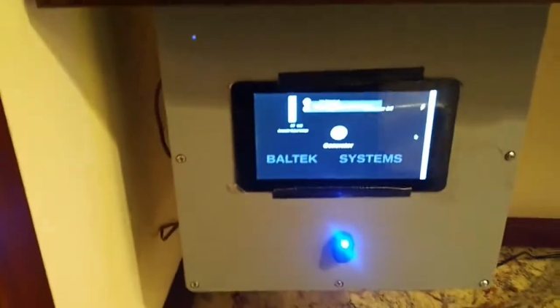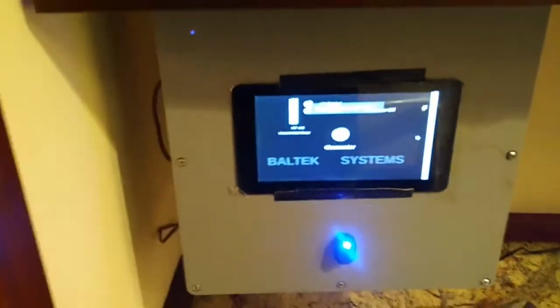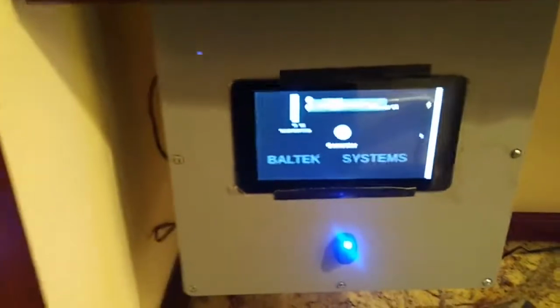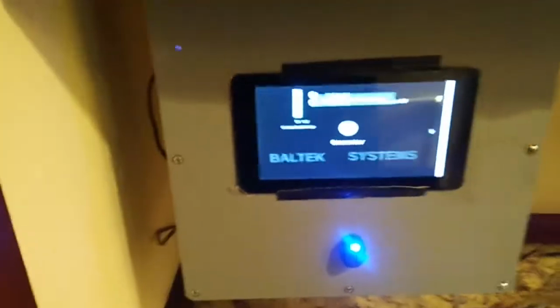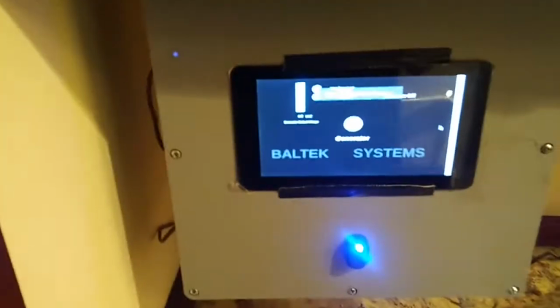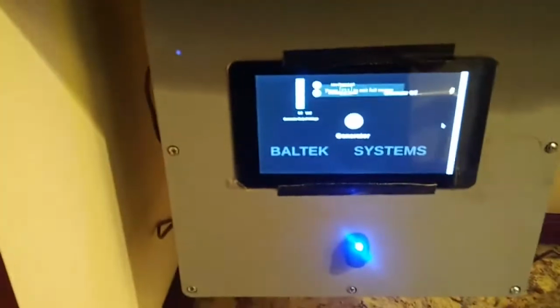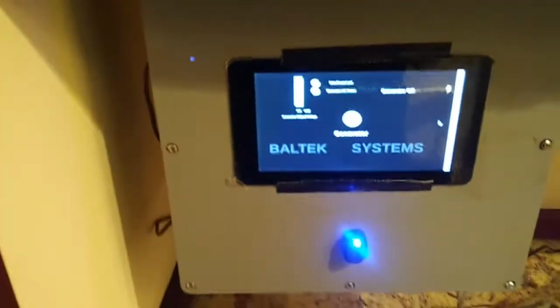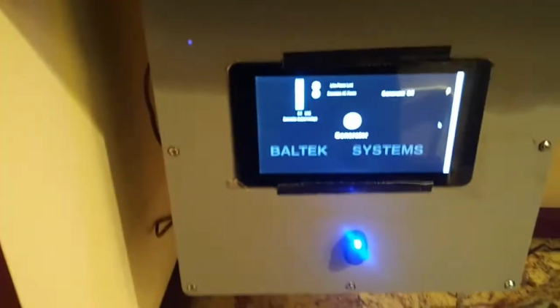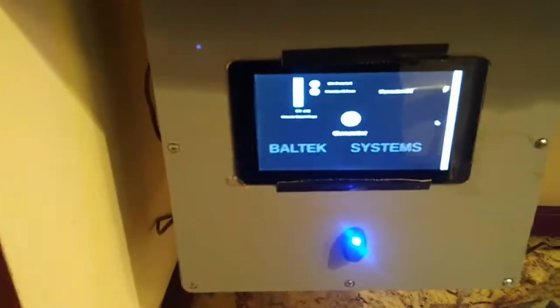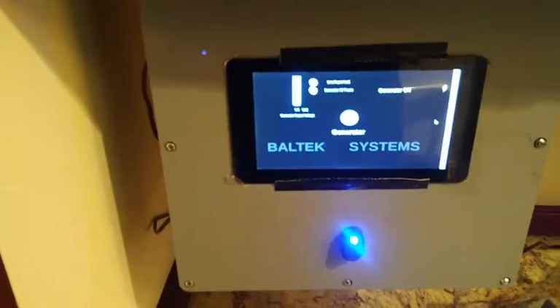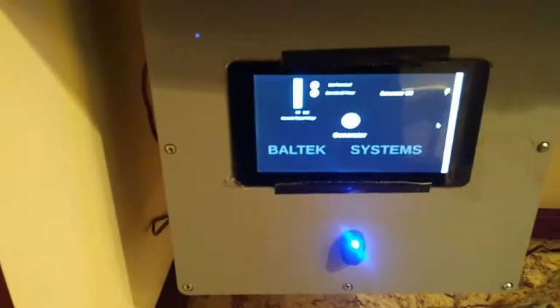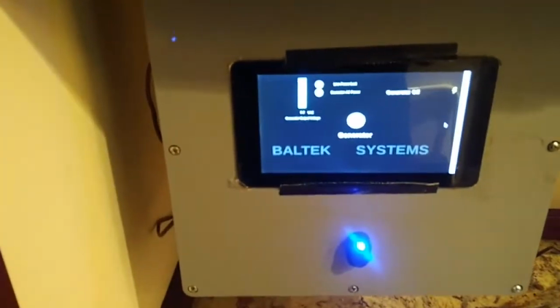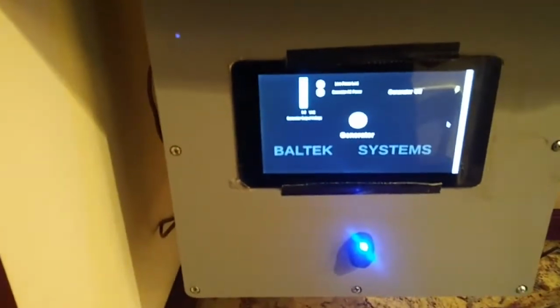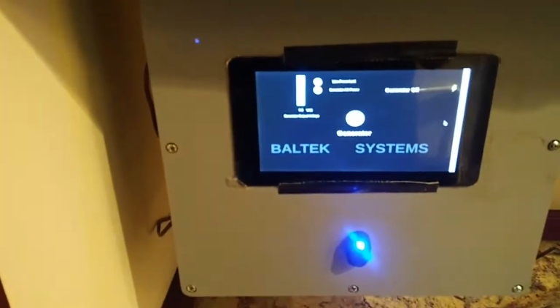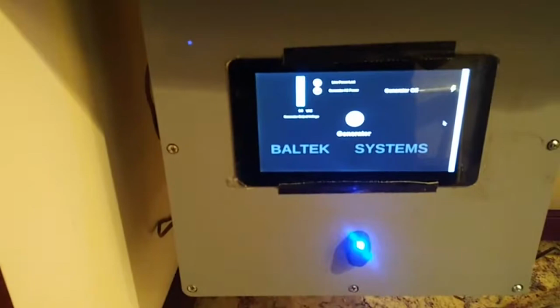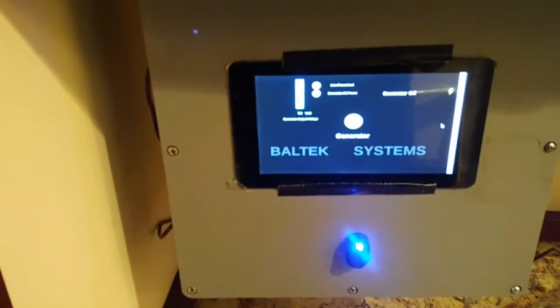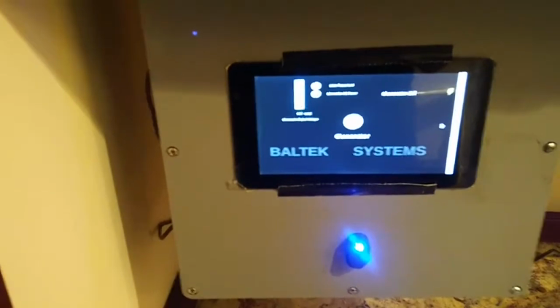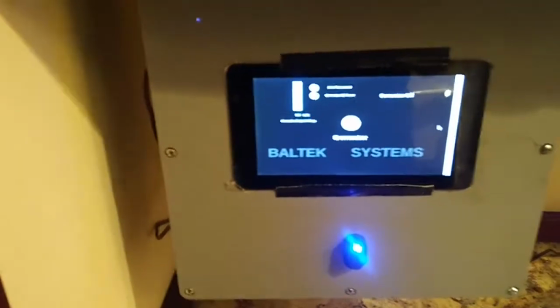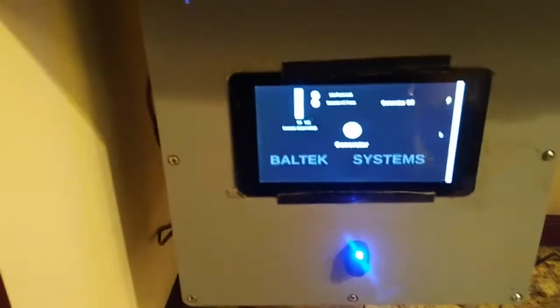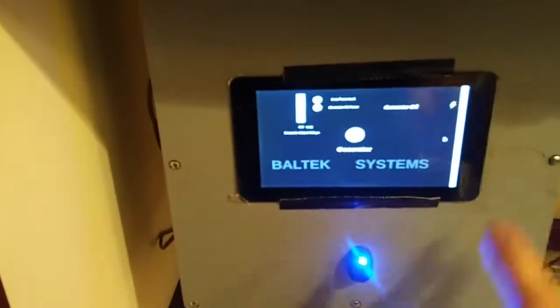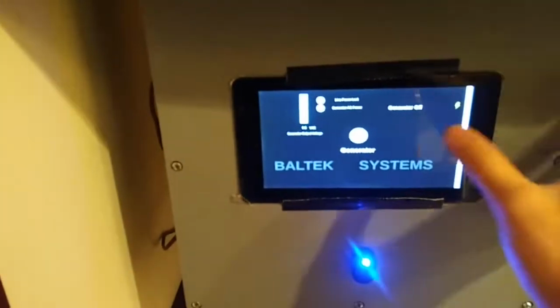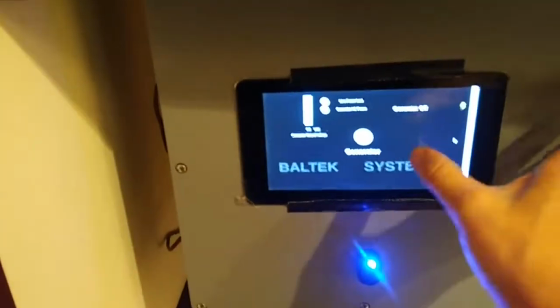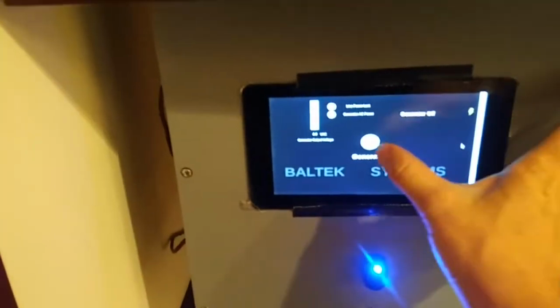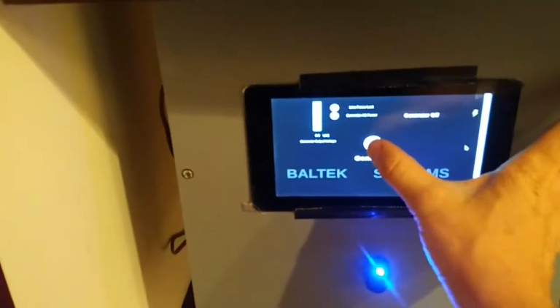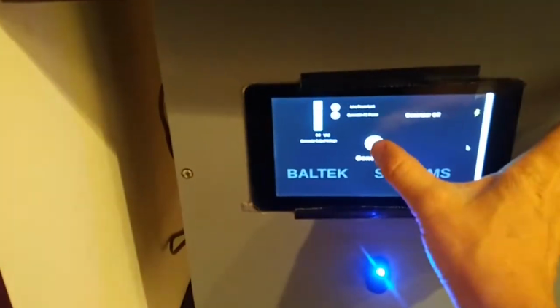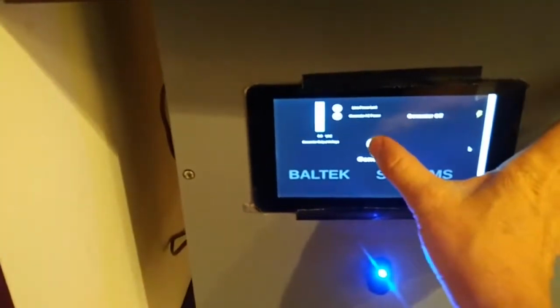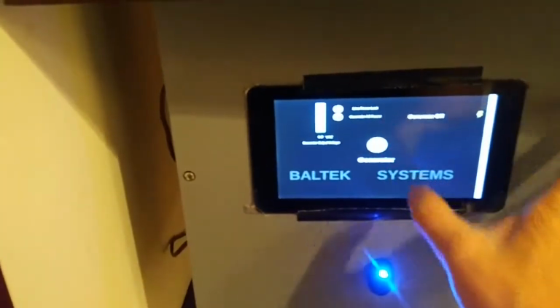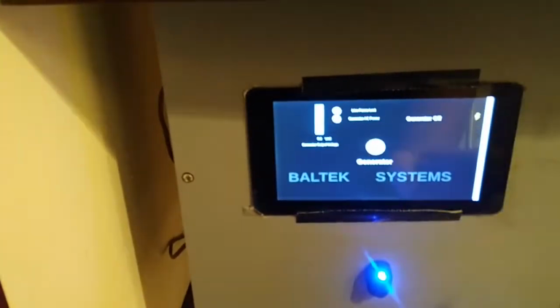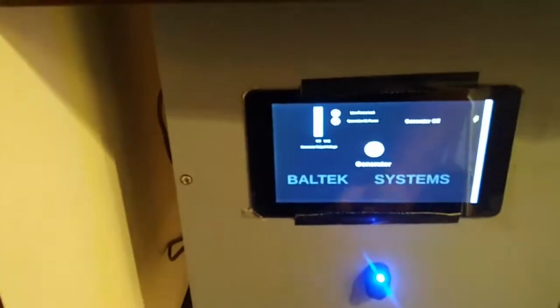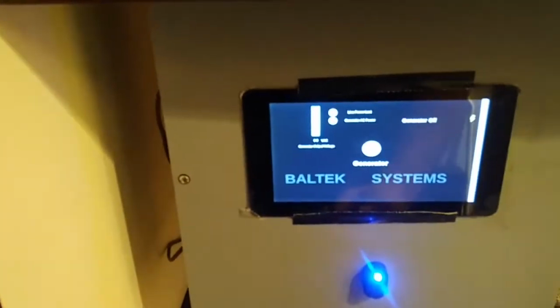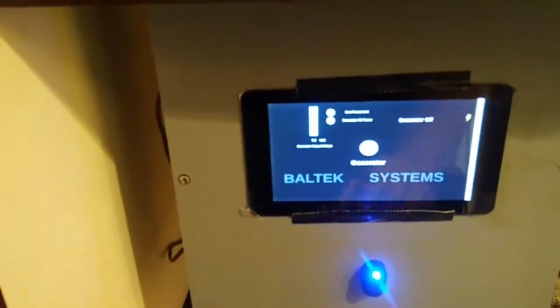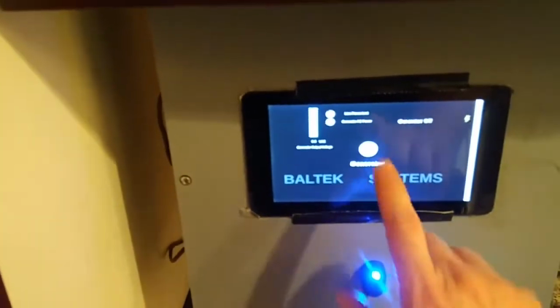So I've got the system here and we're going to go ahead and run it through a start process. I'll go ahead and start the generator.